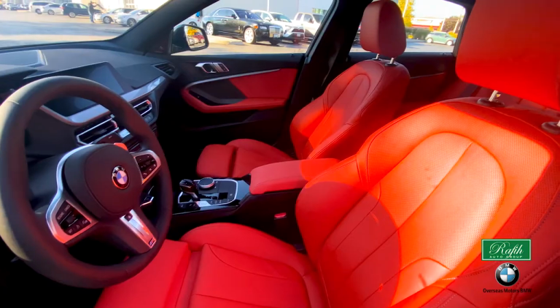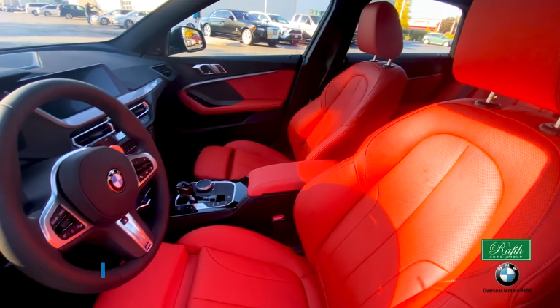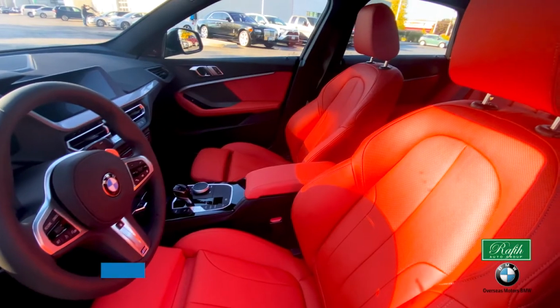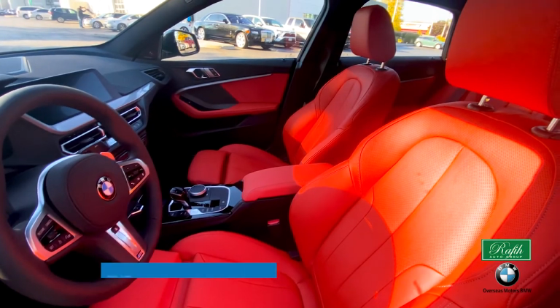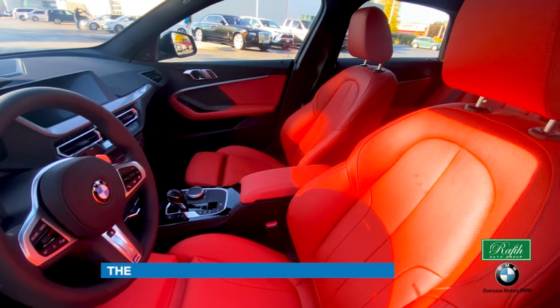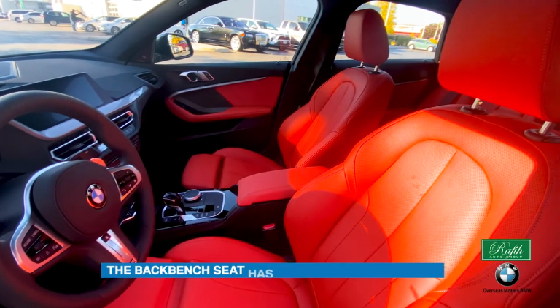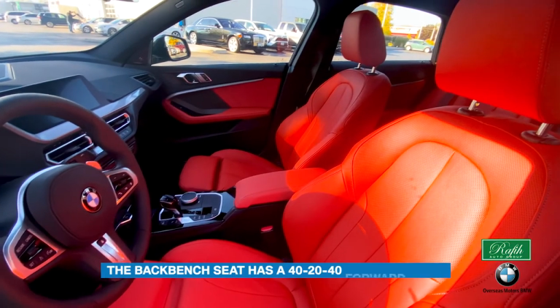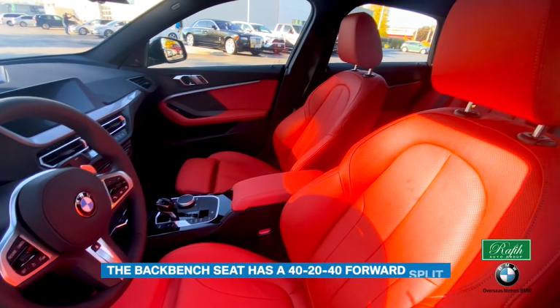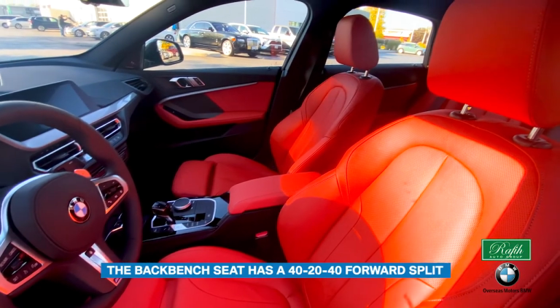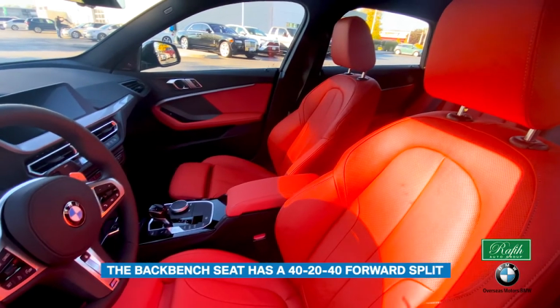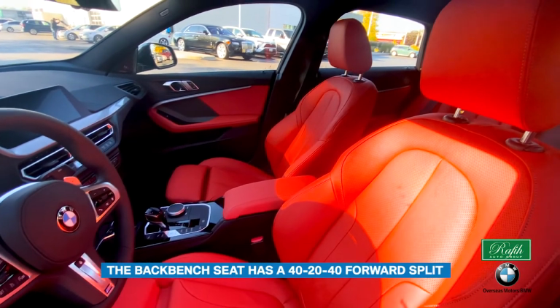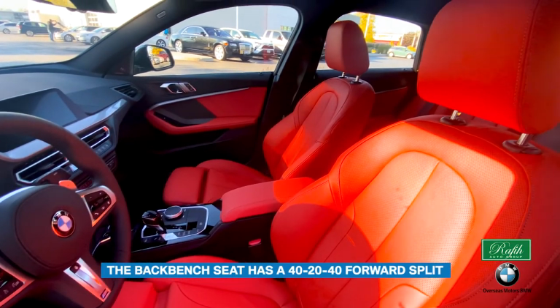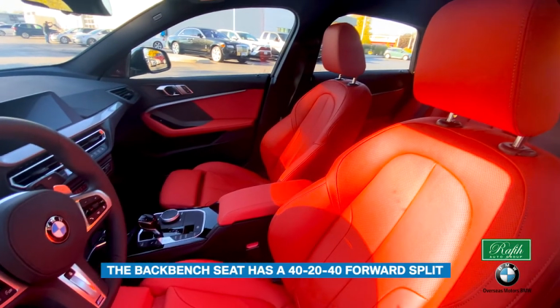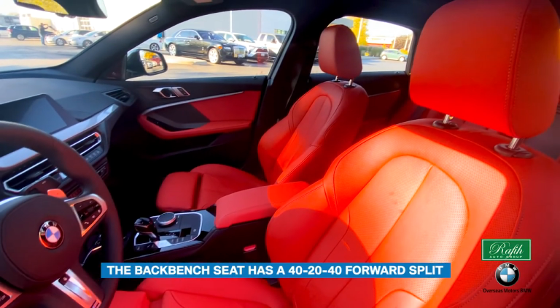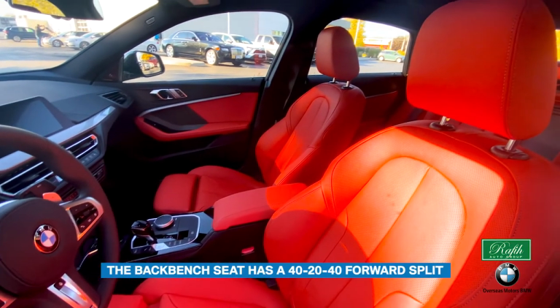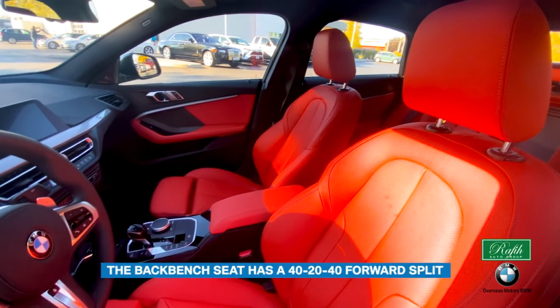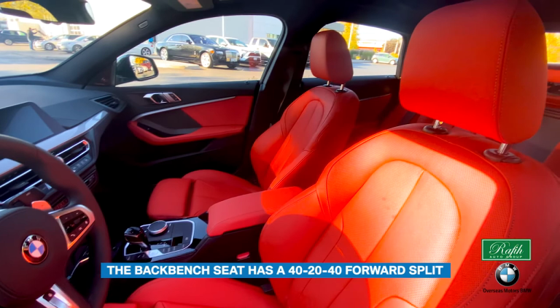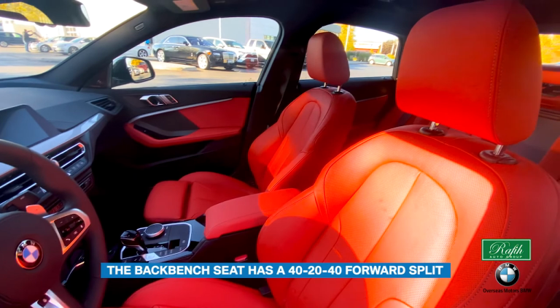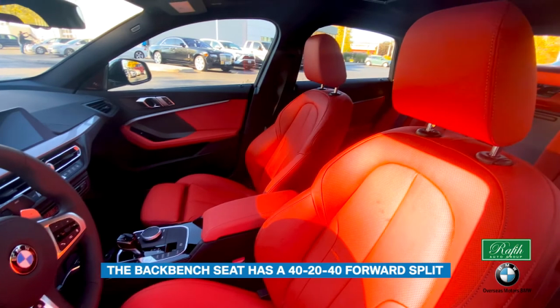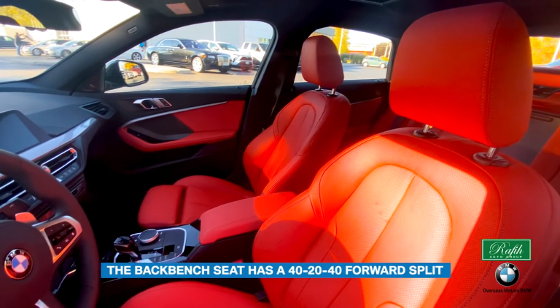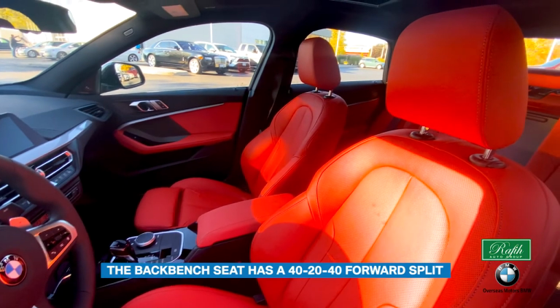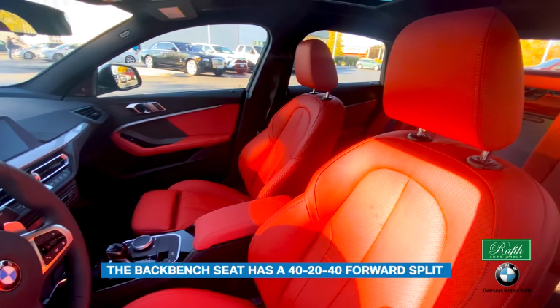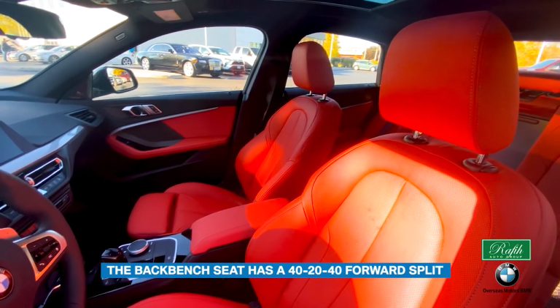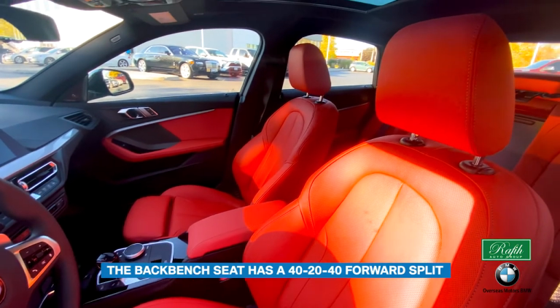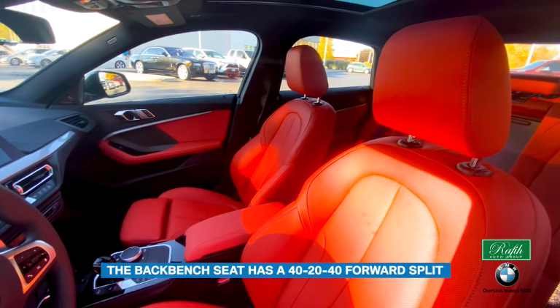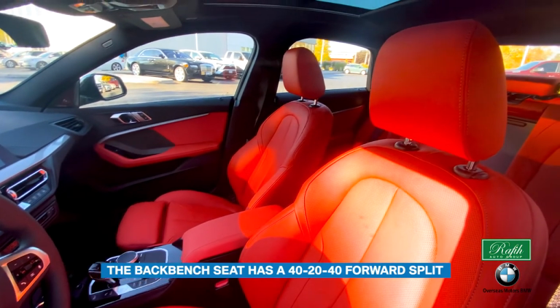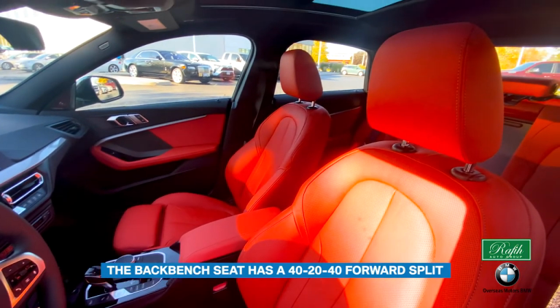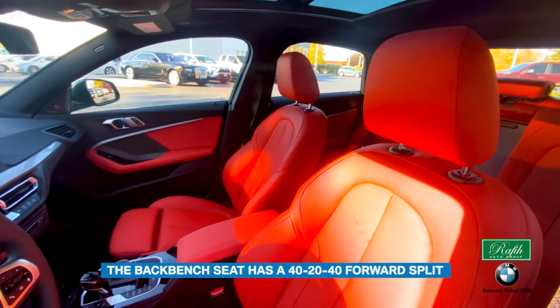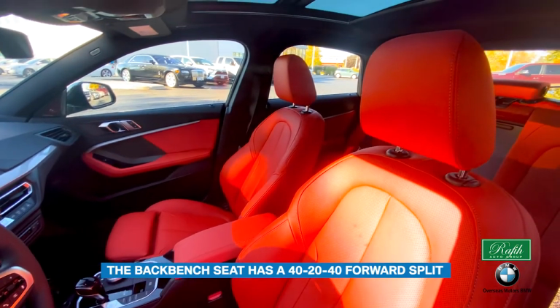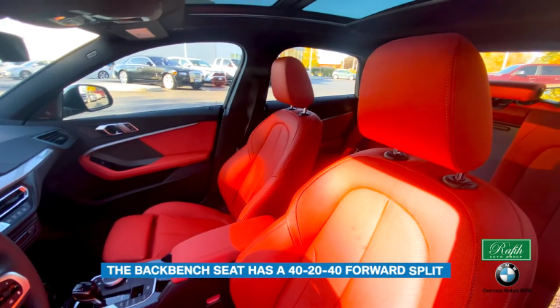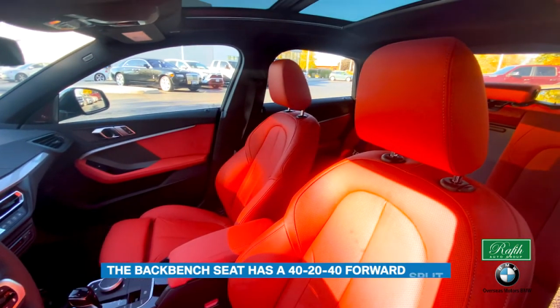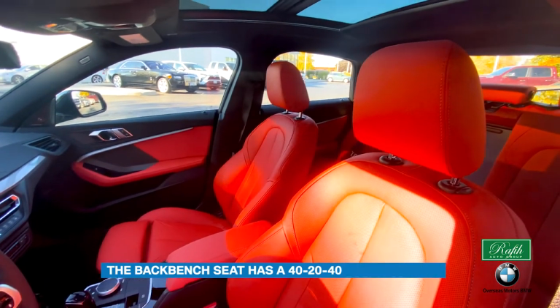The back bench seat has a 40-20-40 forward split — perfect for when you need just a little bit more space.